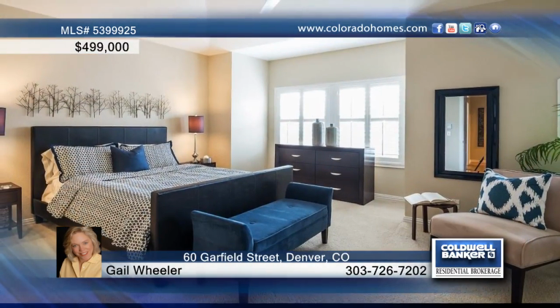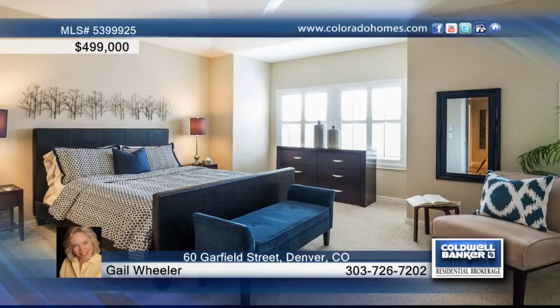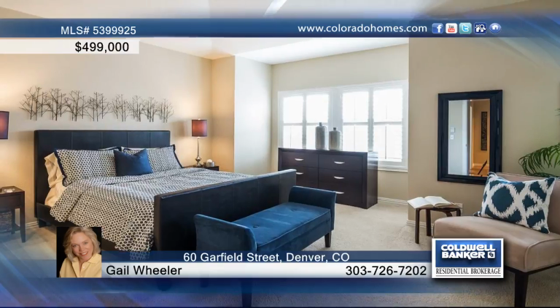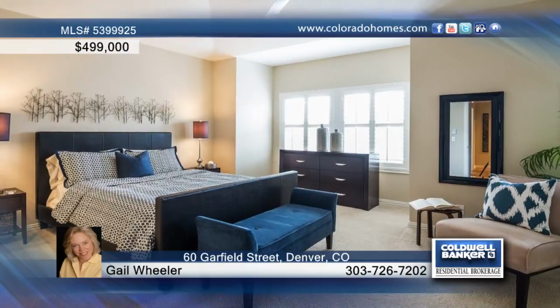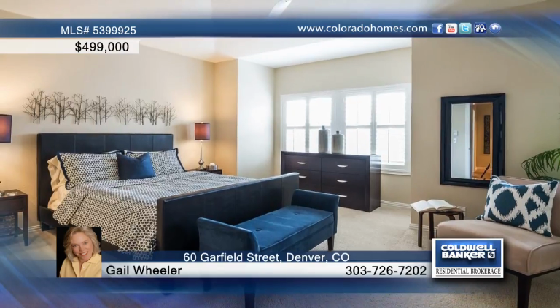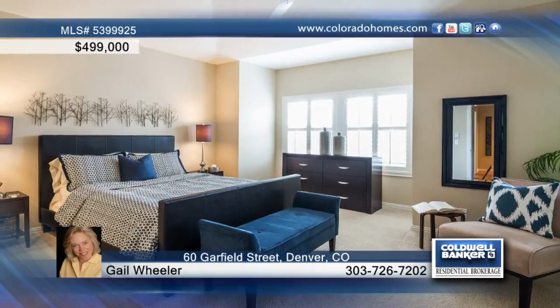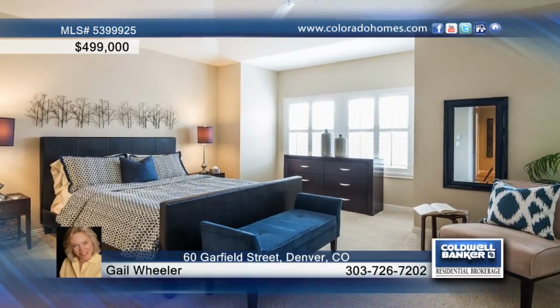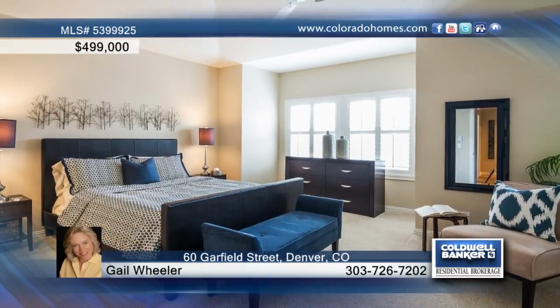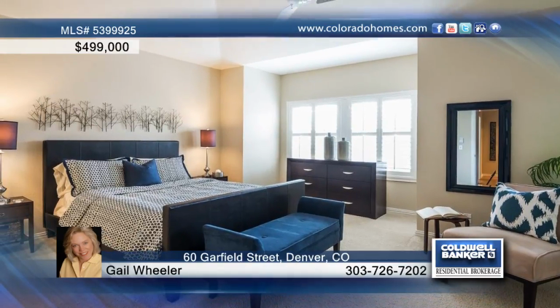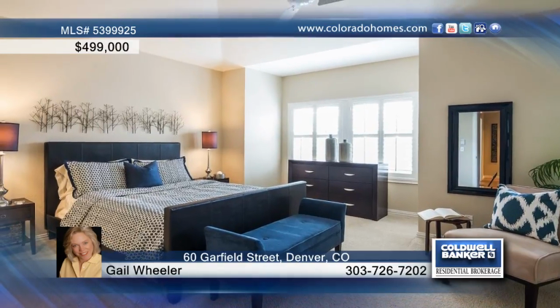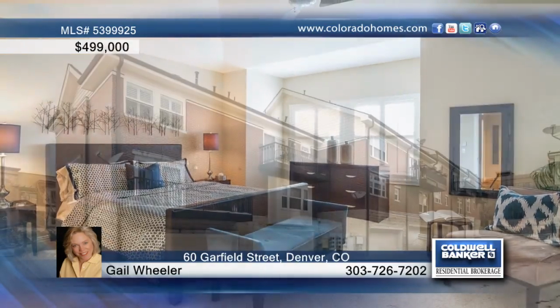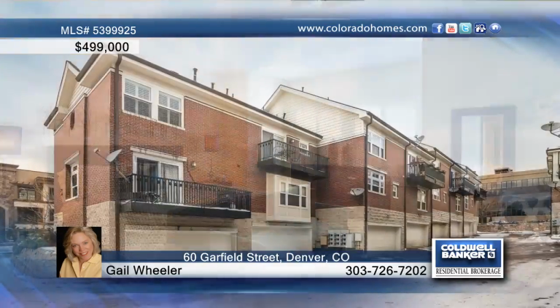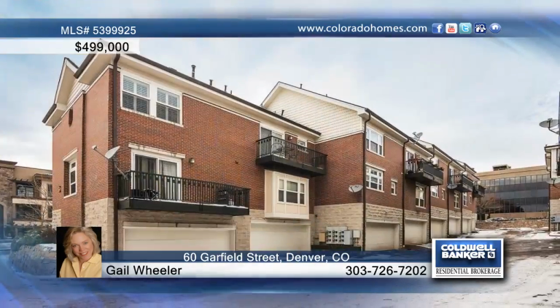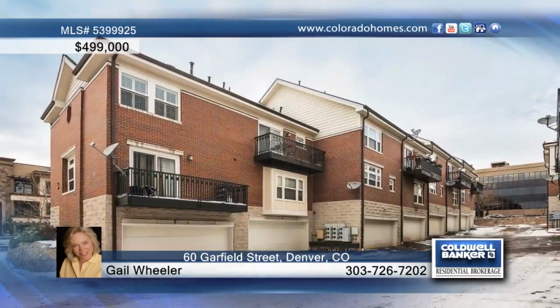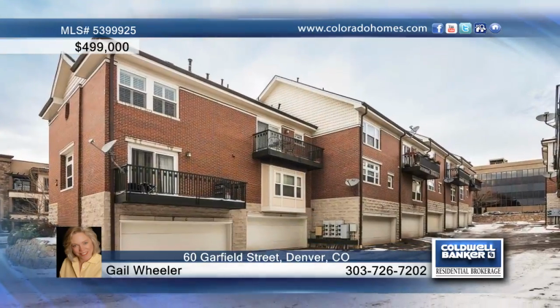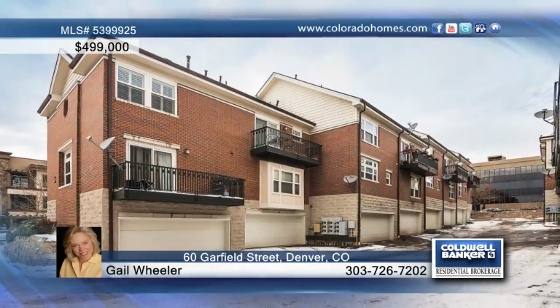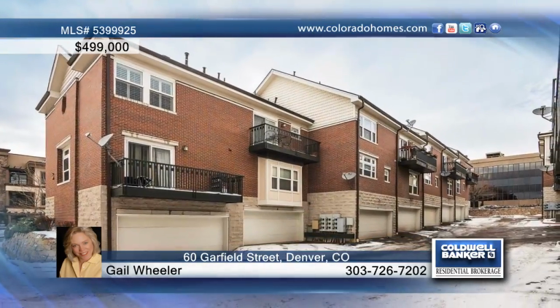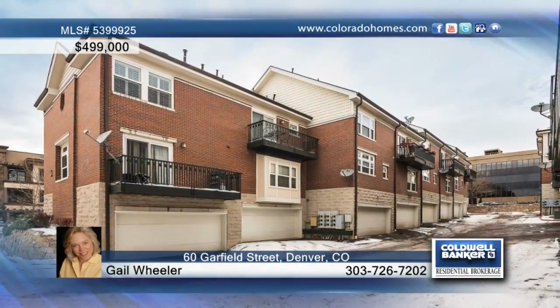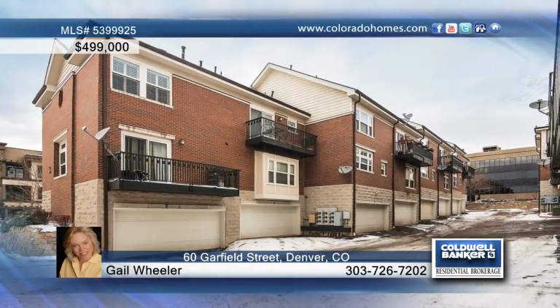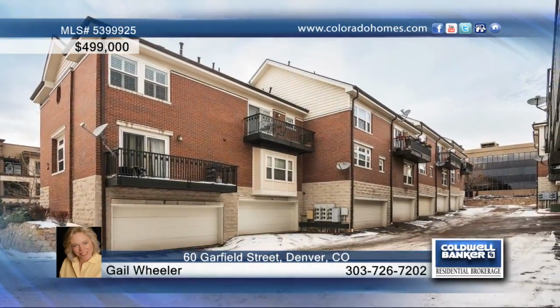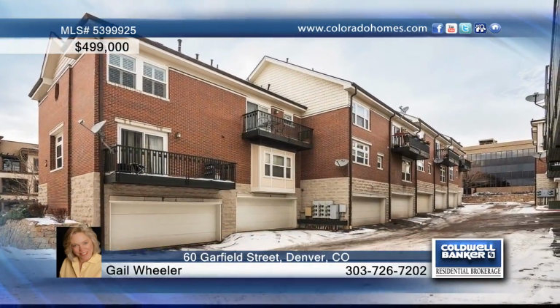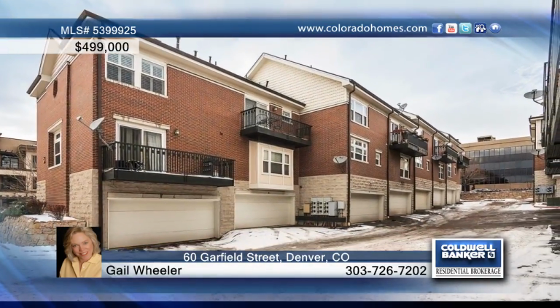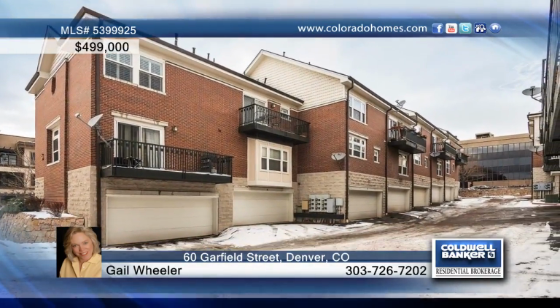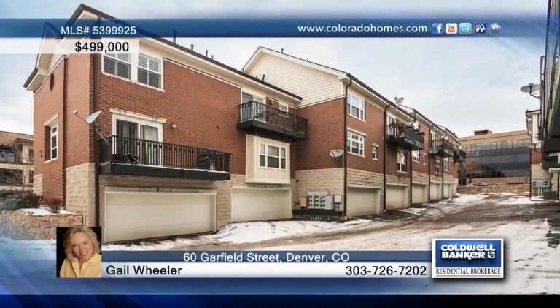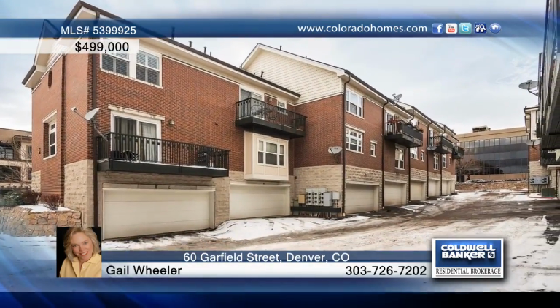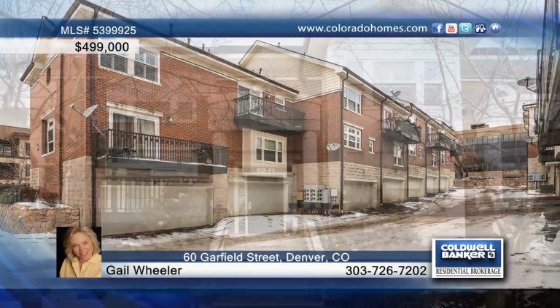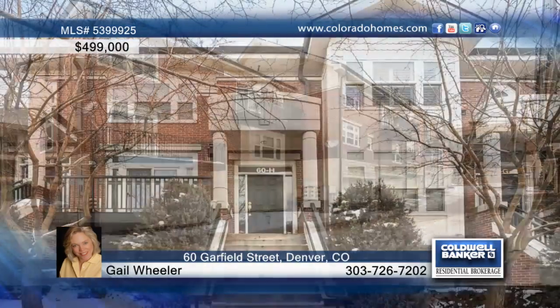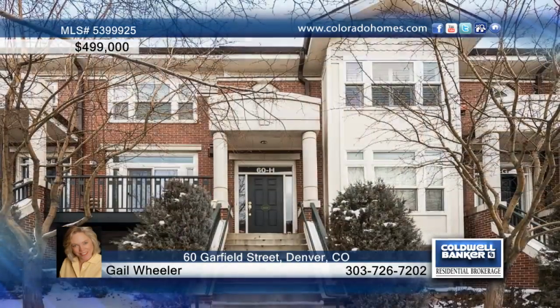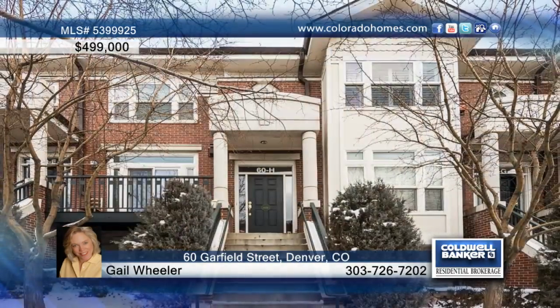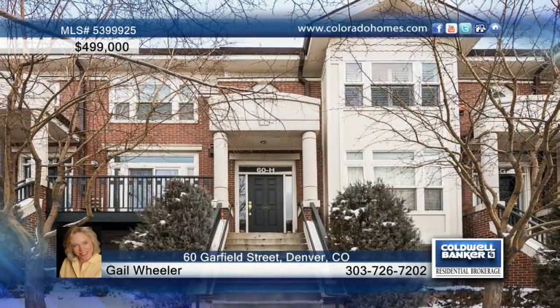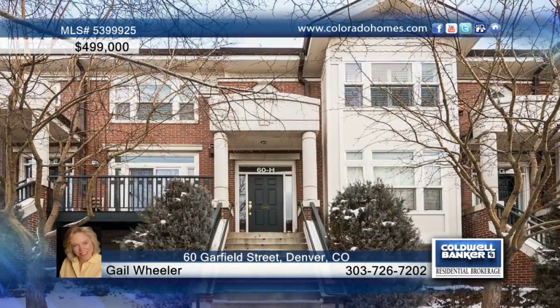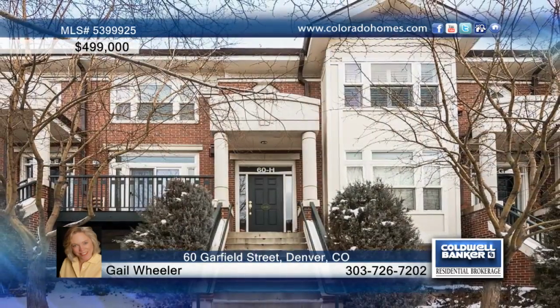Gail Wheeler would love to show you everything that this home has to offer. Call now to schedule your private tour.